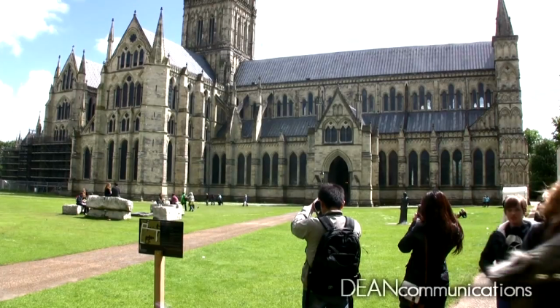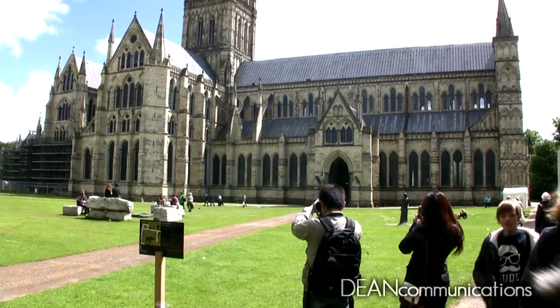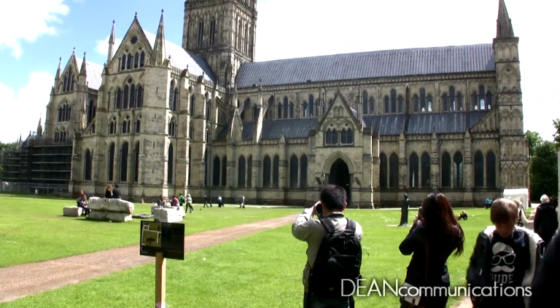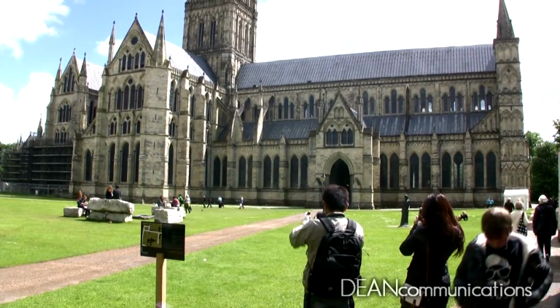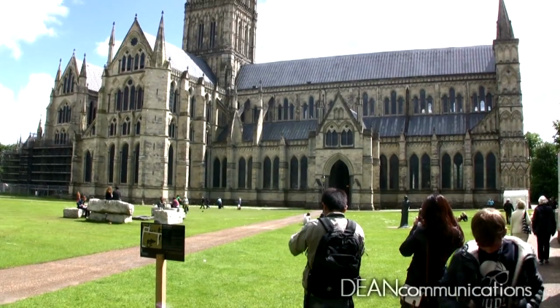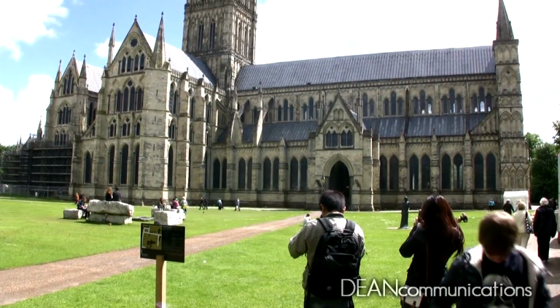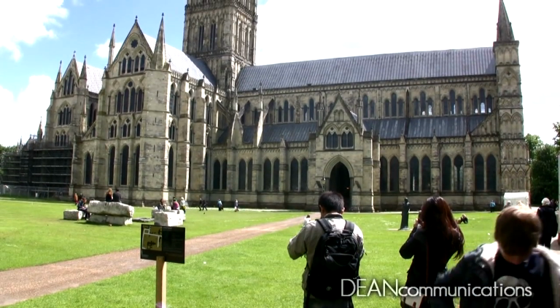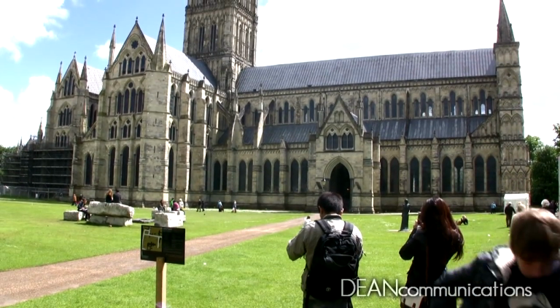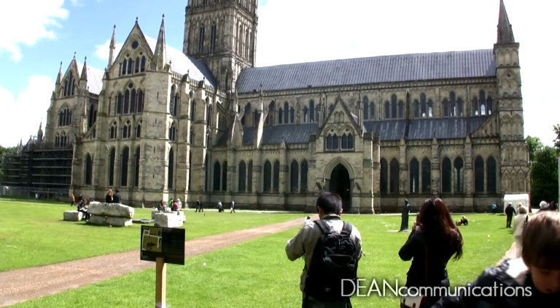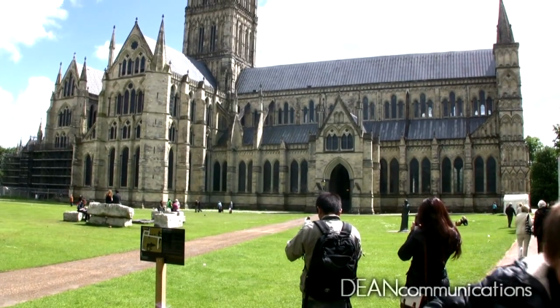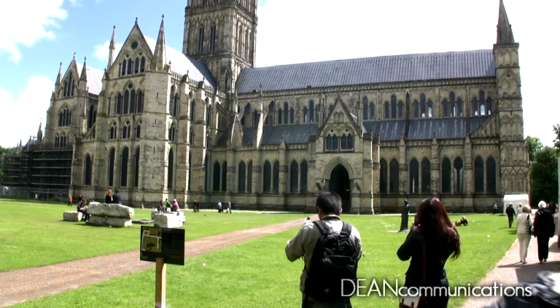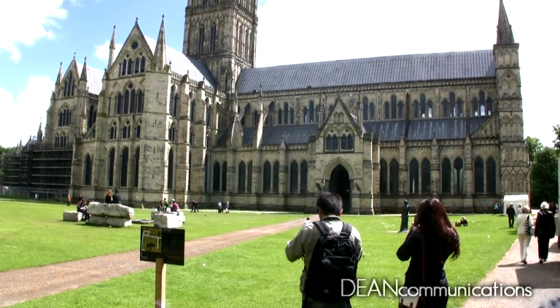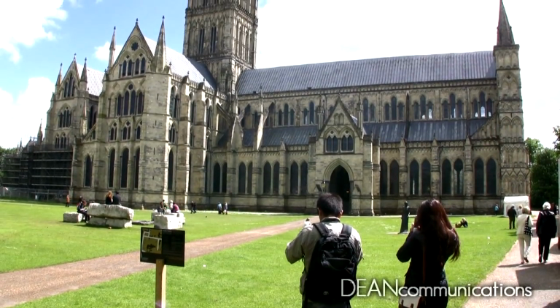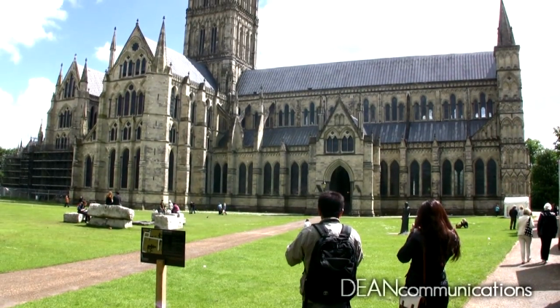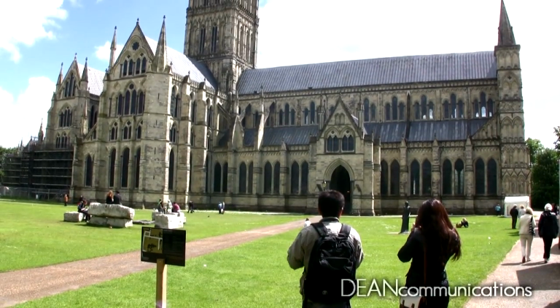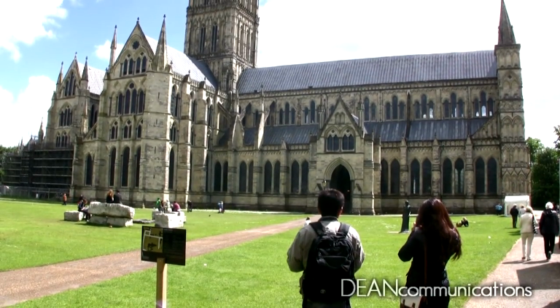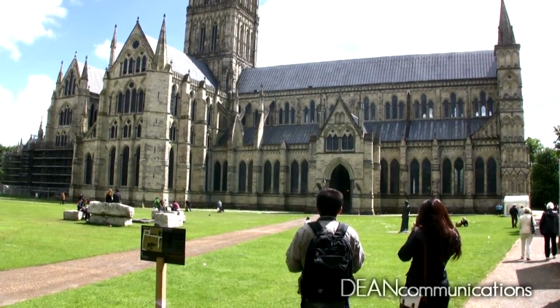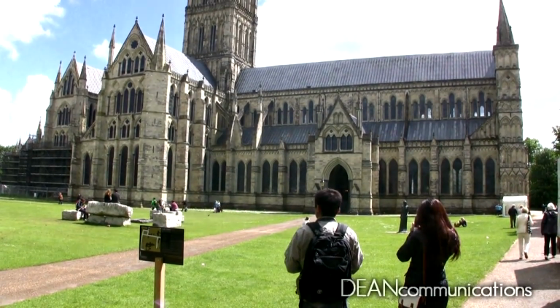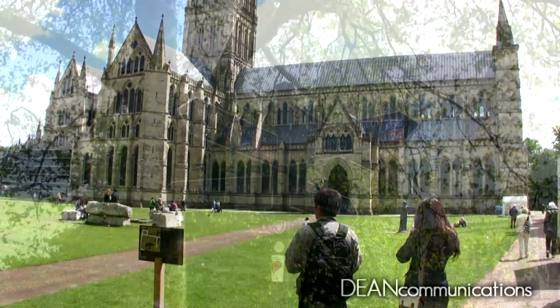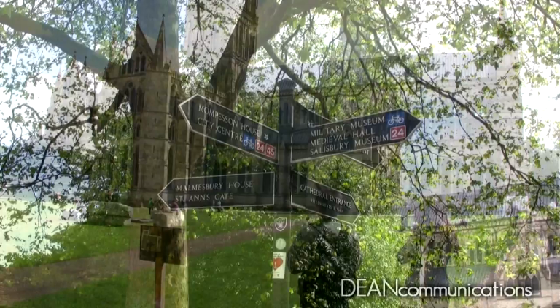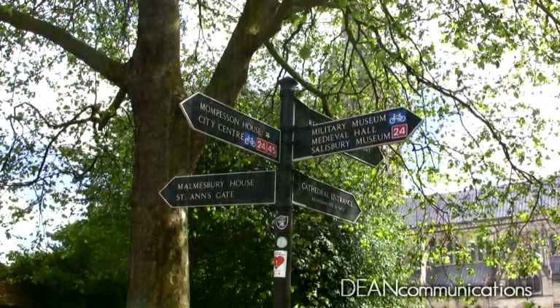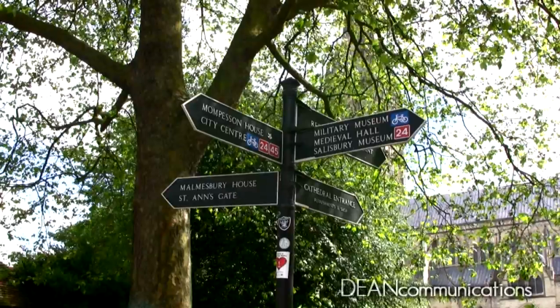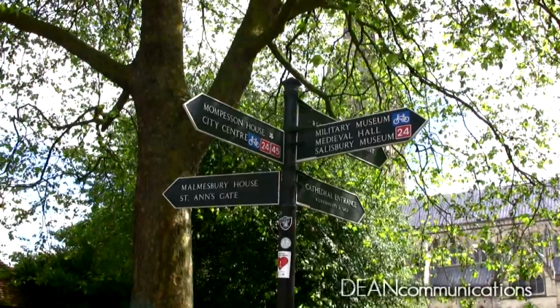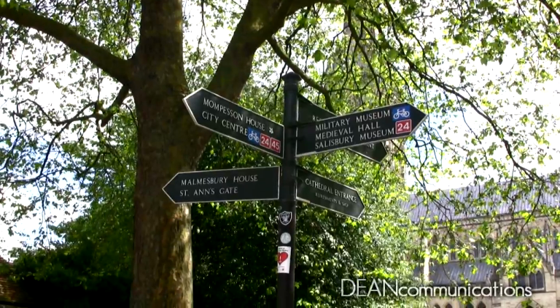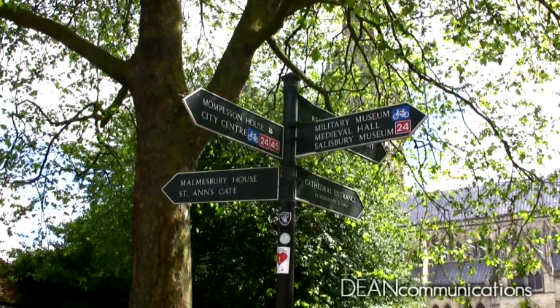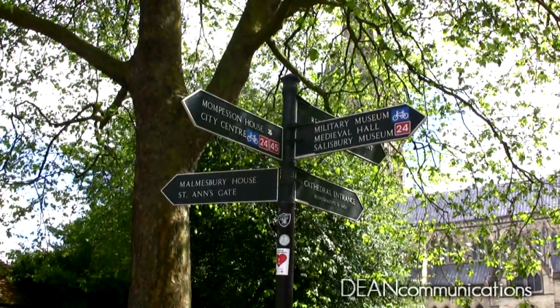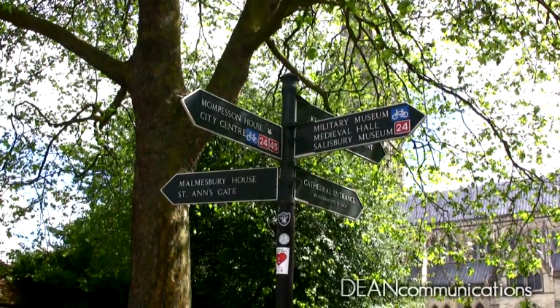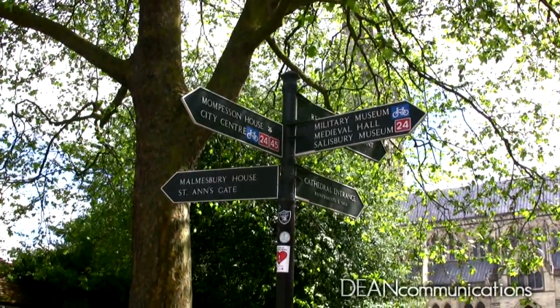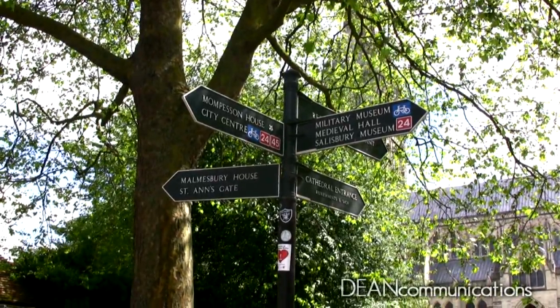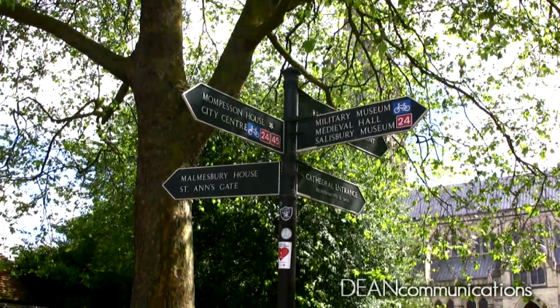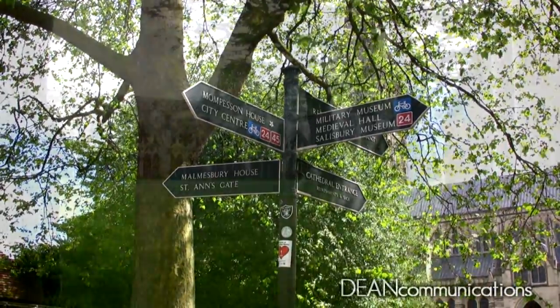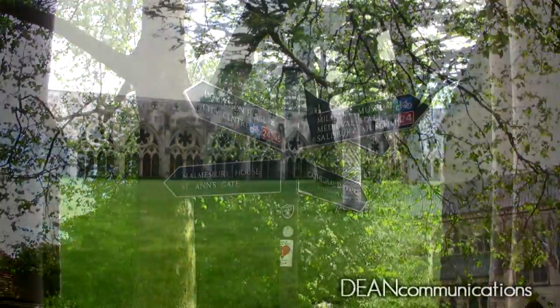The walled area surrounding the cathedral is called the Close. It includes several museums, schools, and elaborate gates.